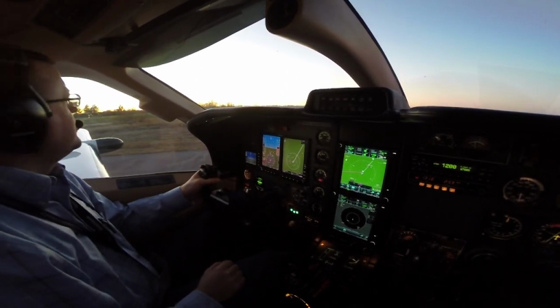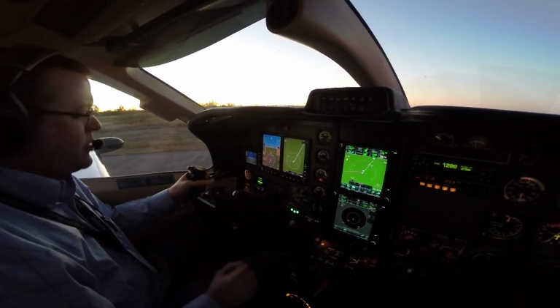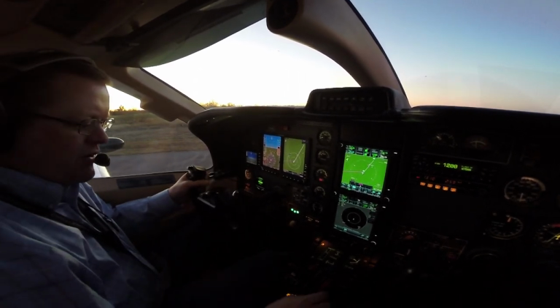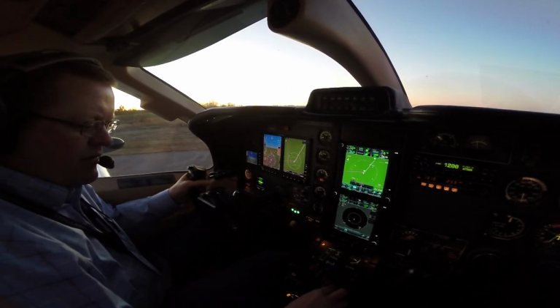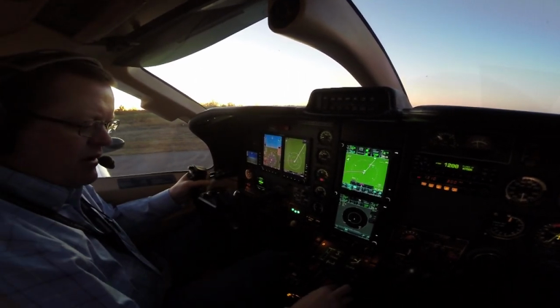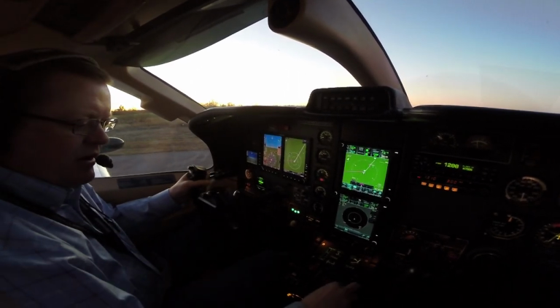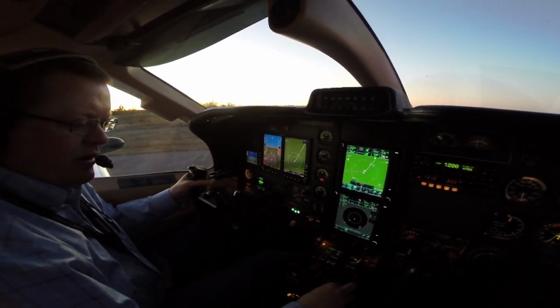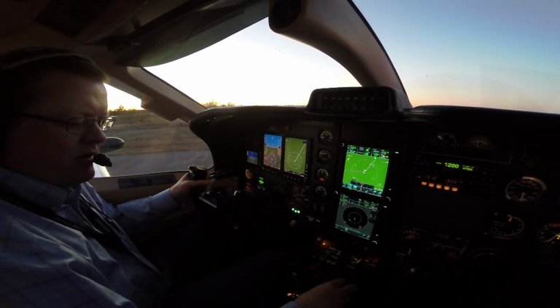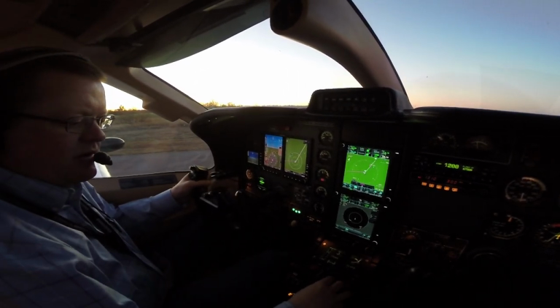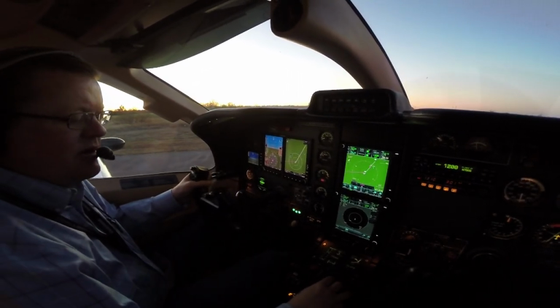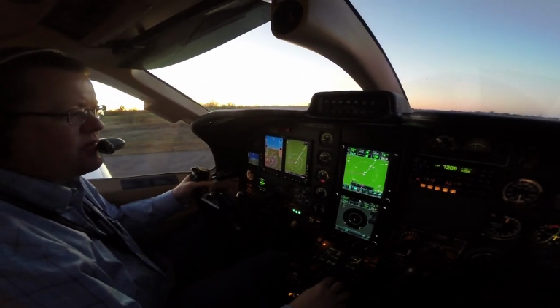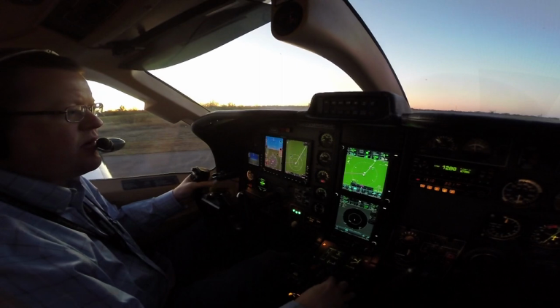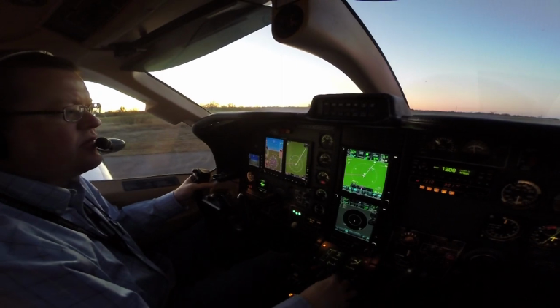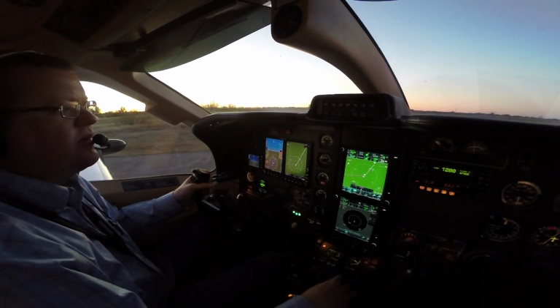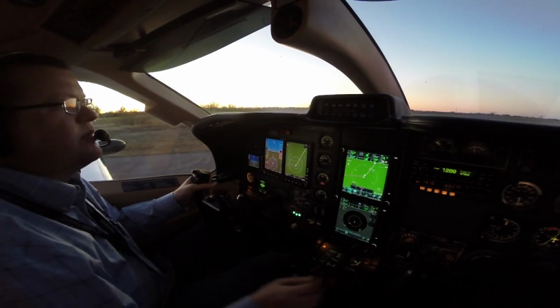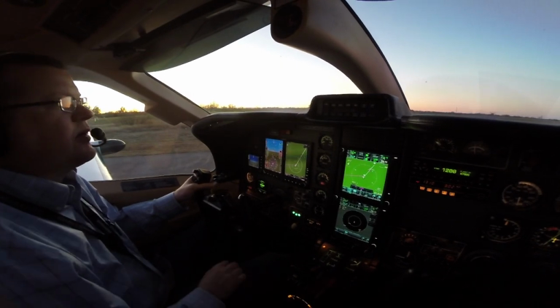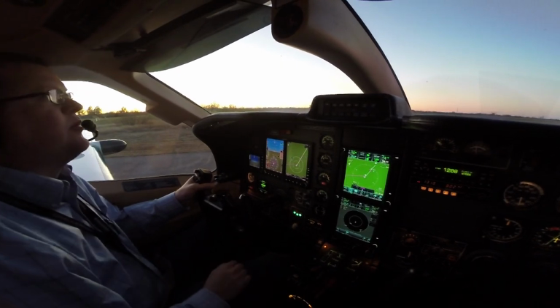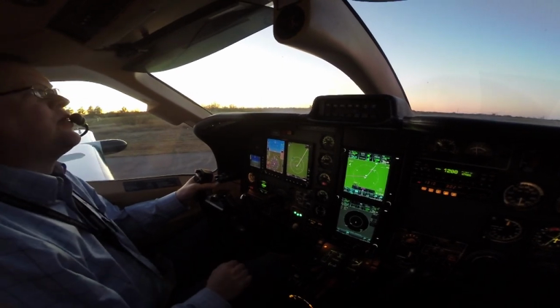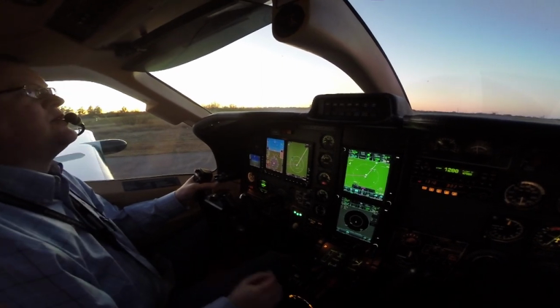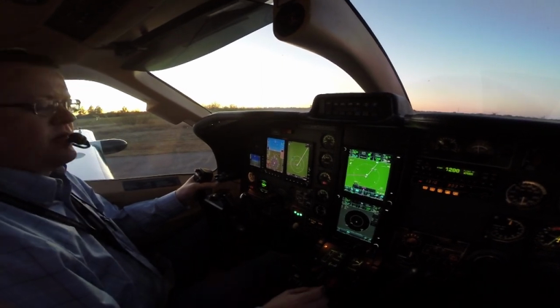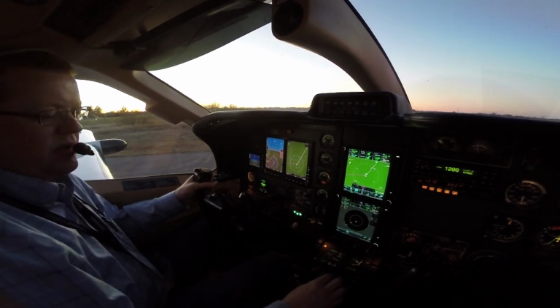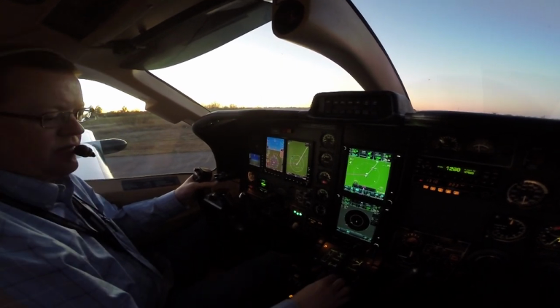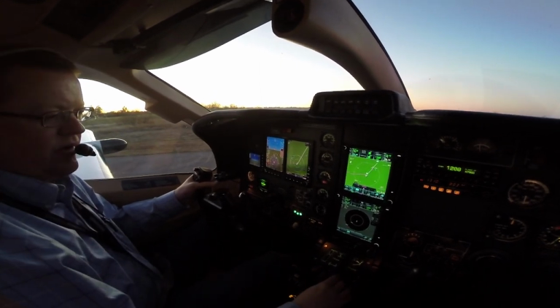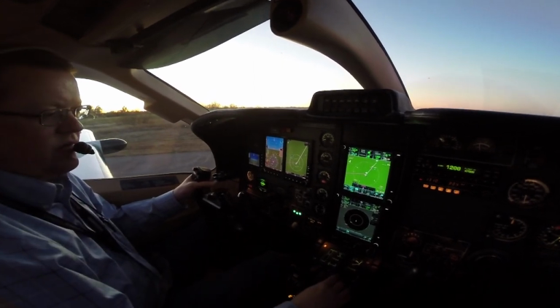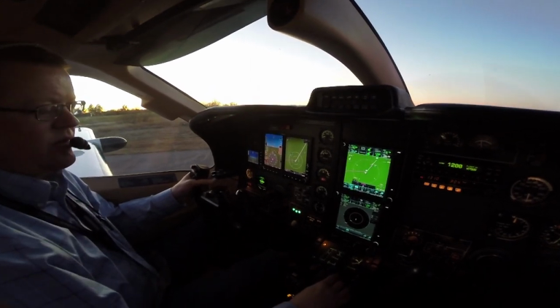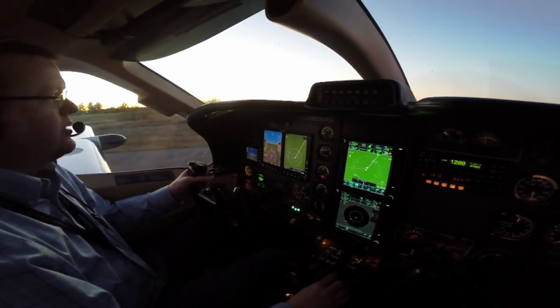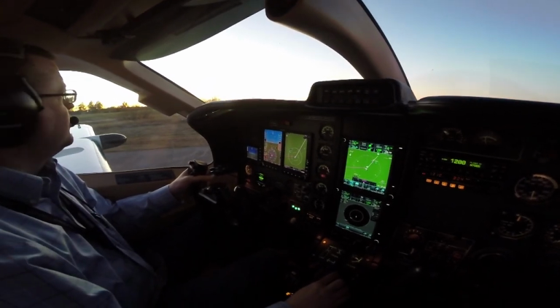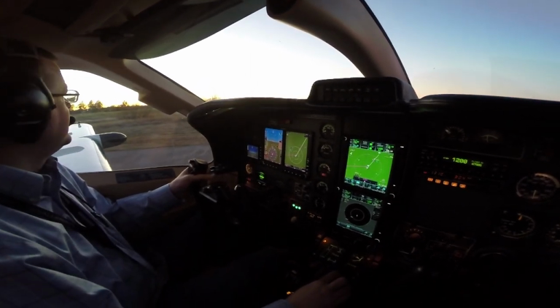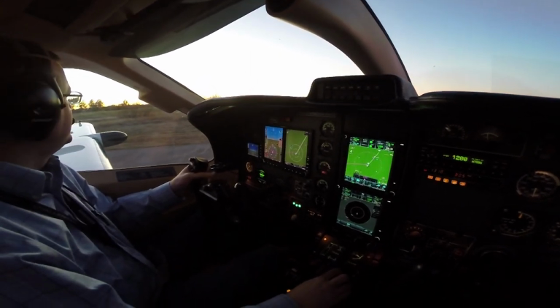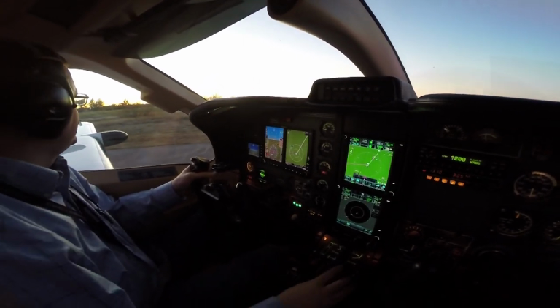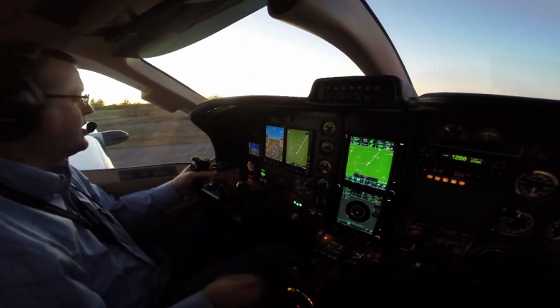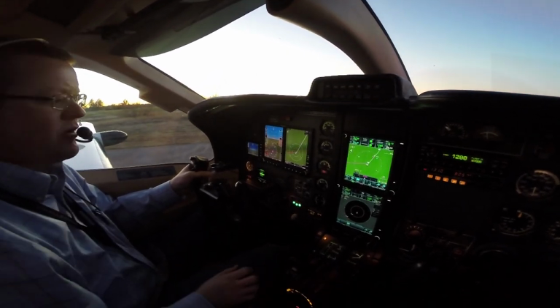Commerce traffic, TBM 700 Sierra is departing runway 36. Be a left turn out to the west. Commerce.